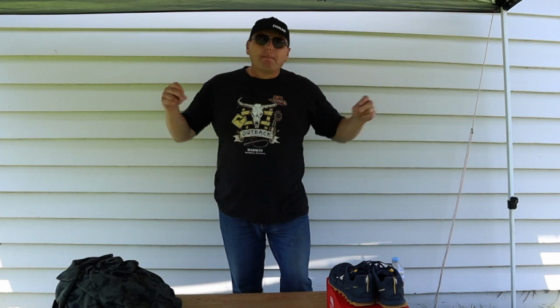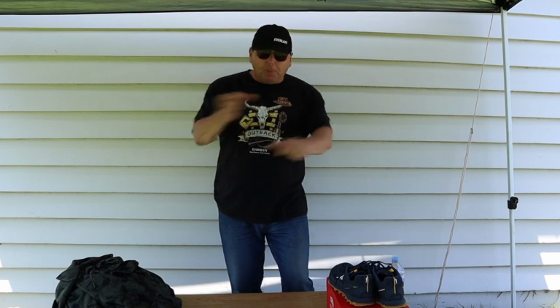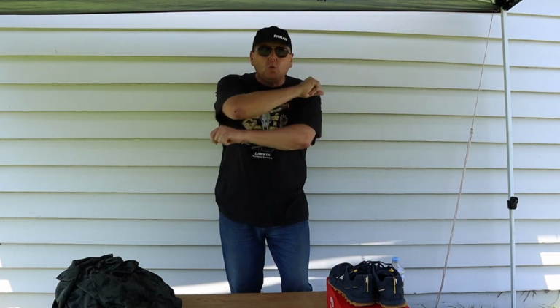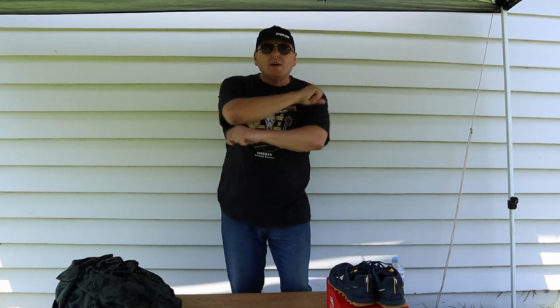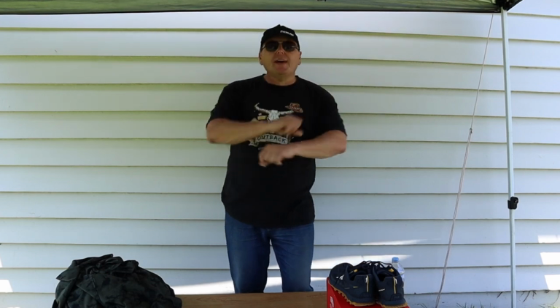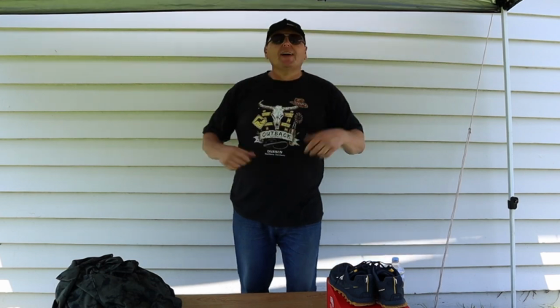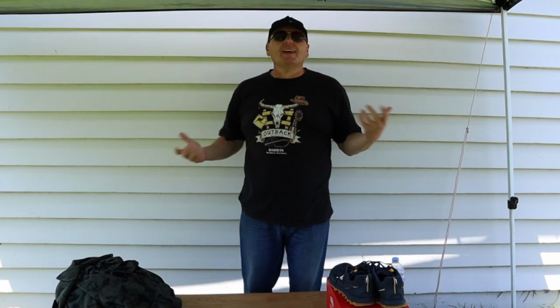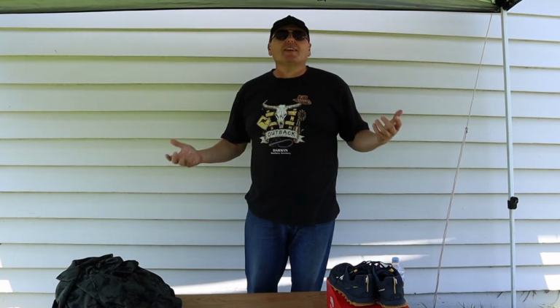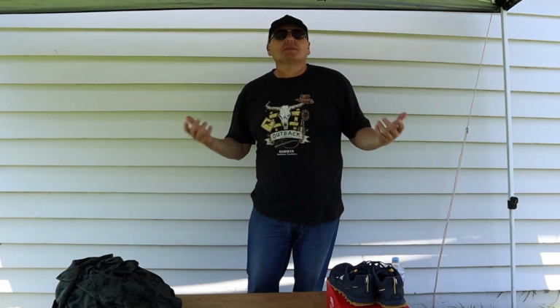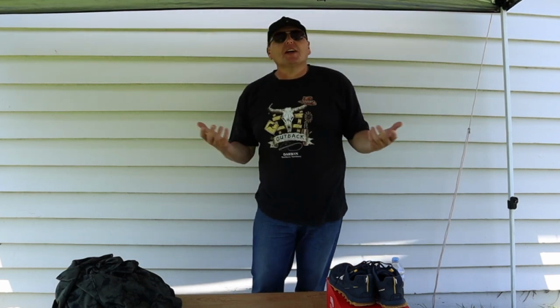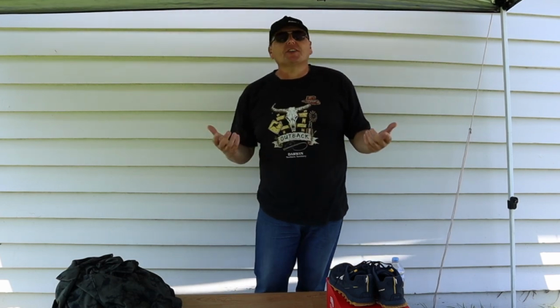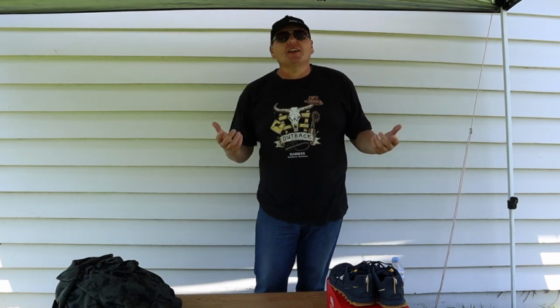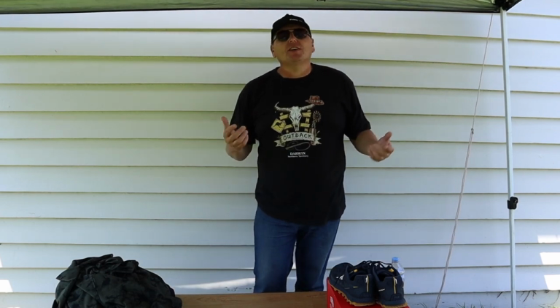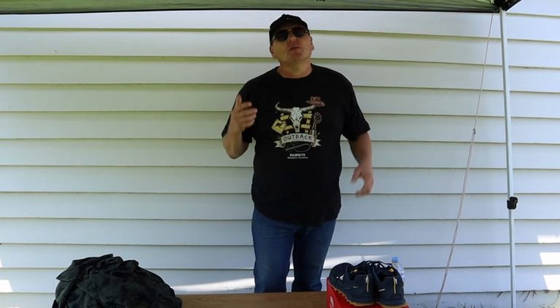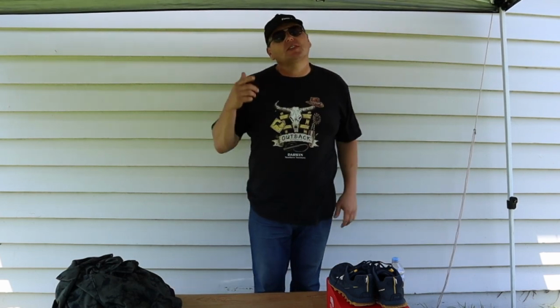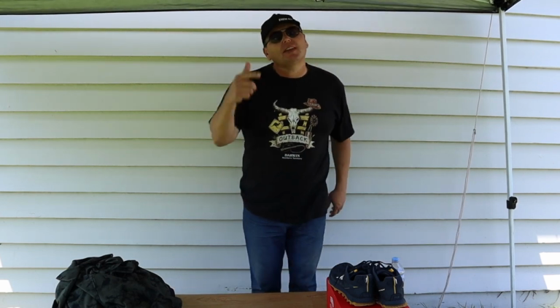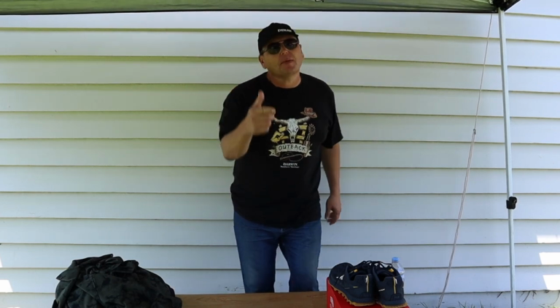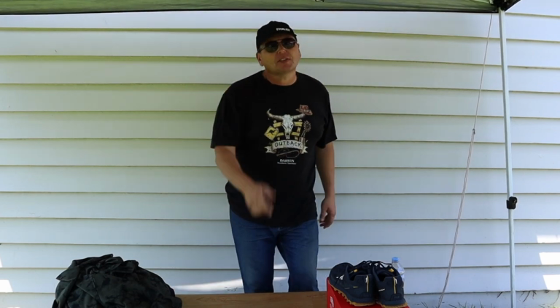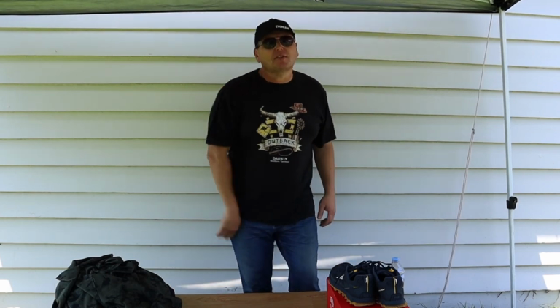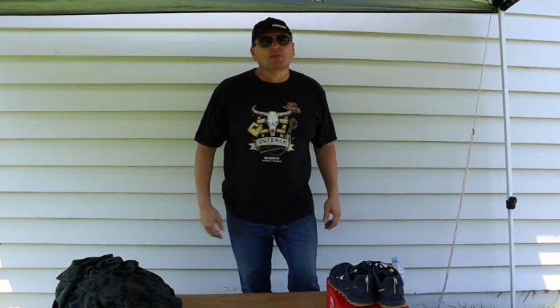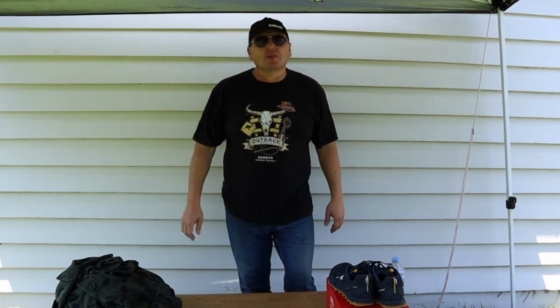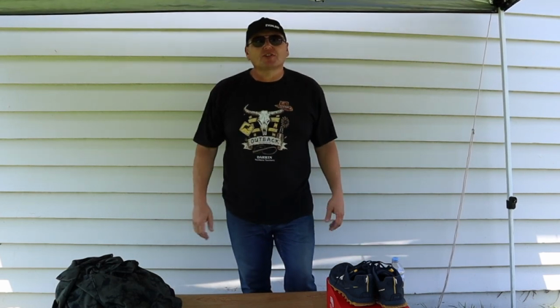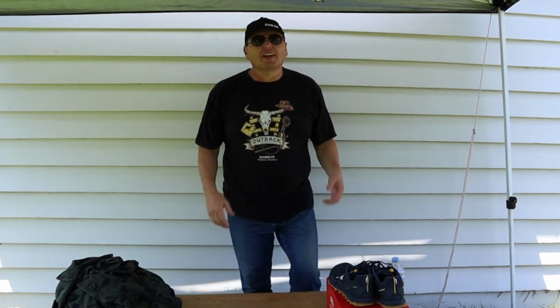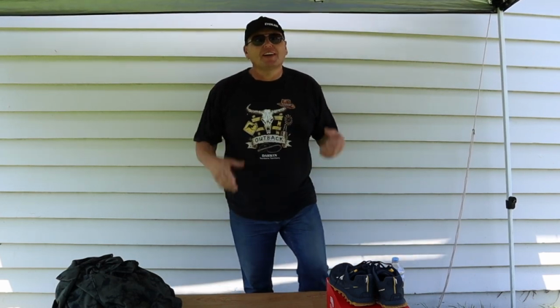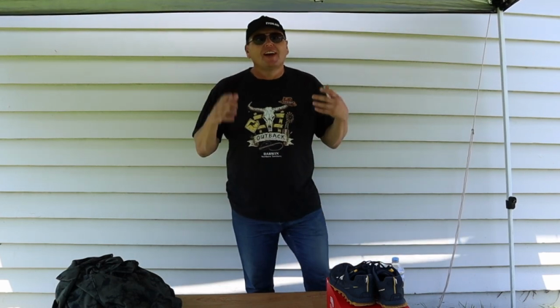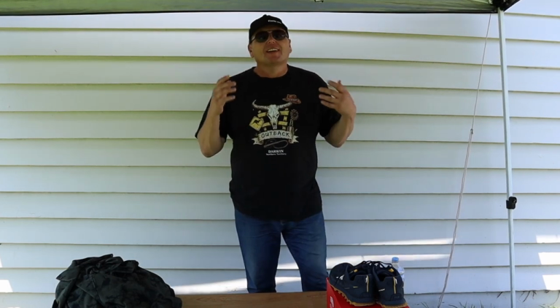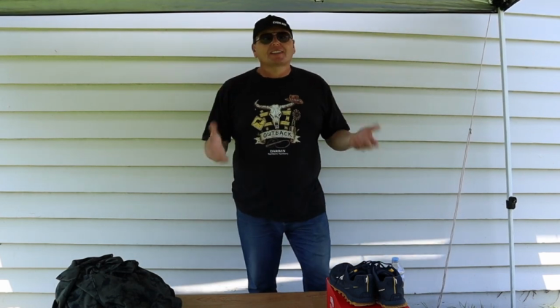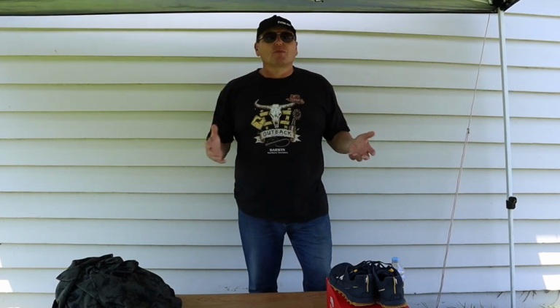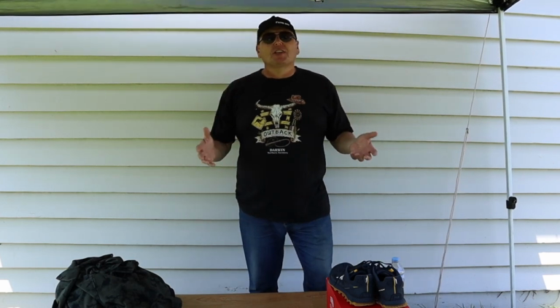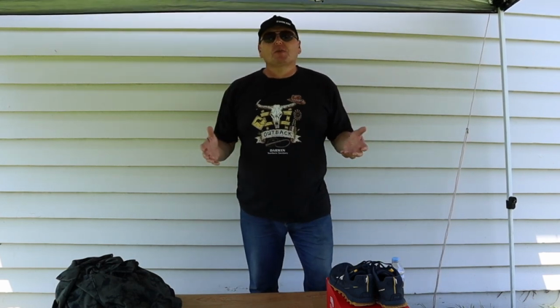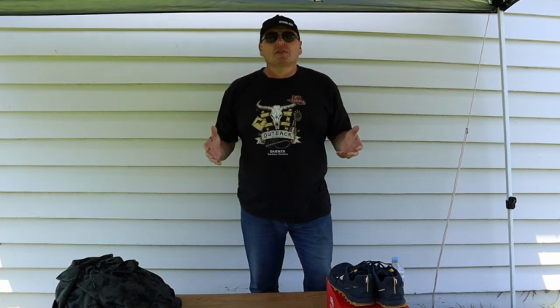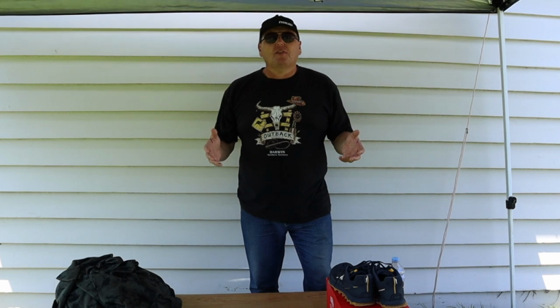Hey guys, it's Mark Shay here. You're watching another episode of Exploring Australia. Got something really special for you.